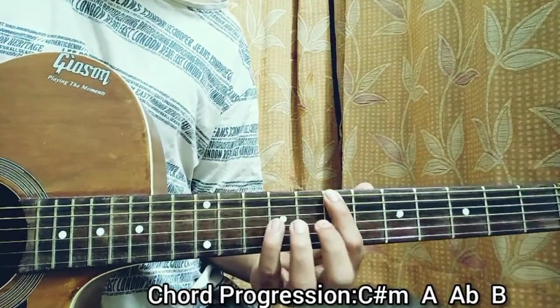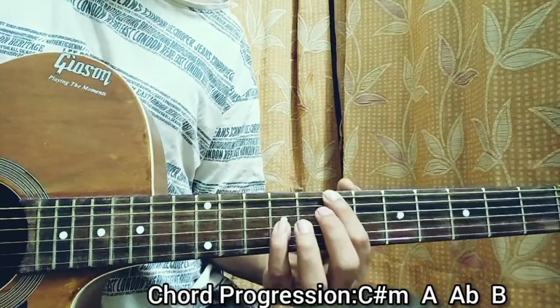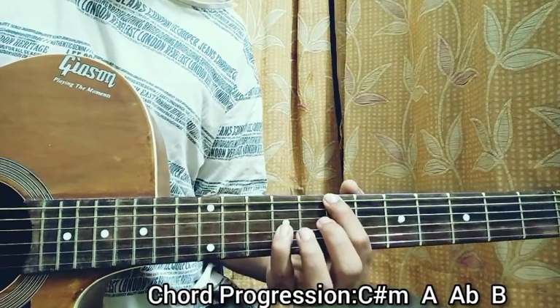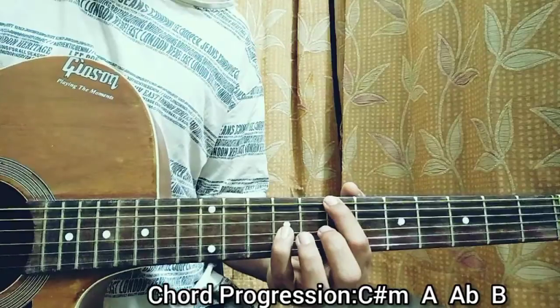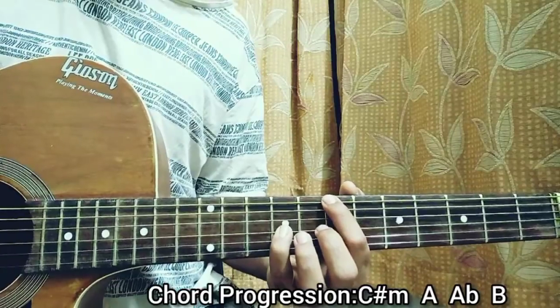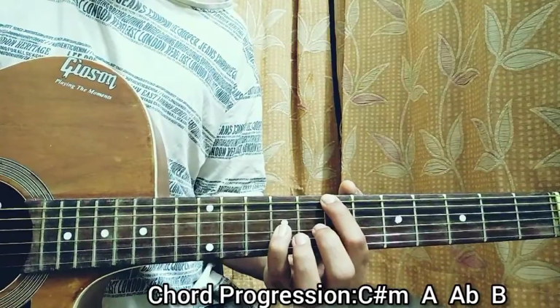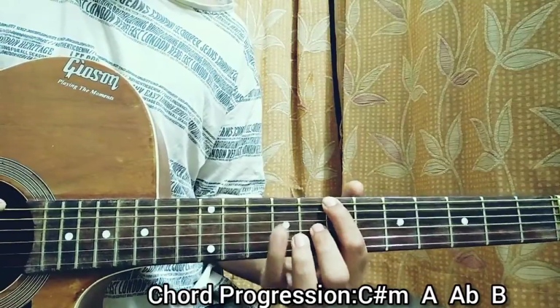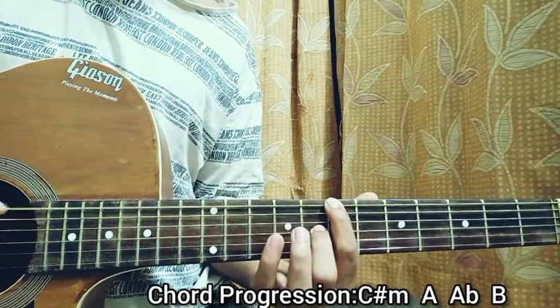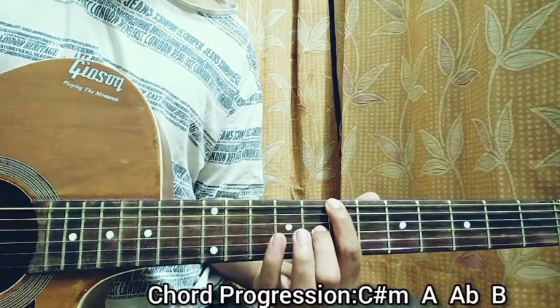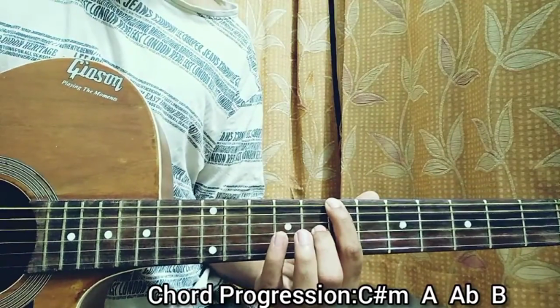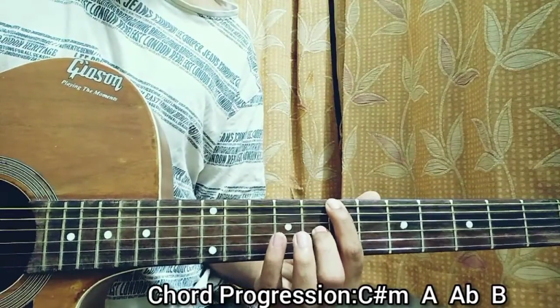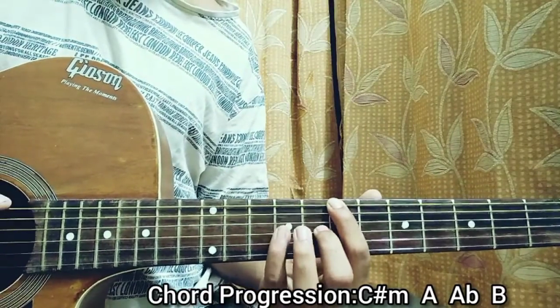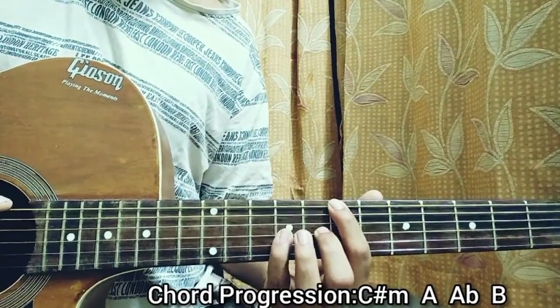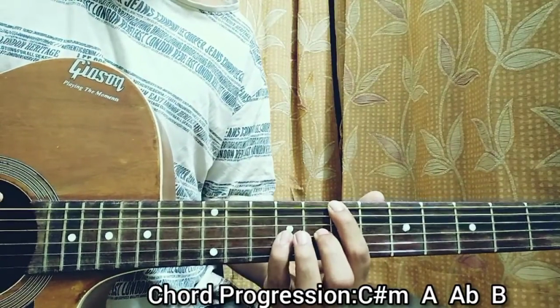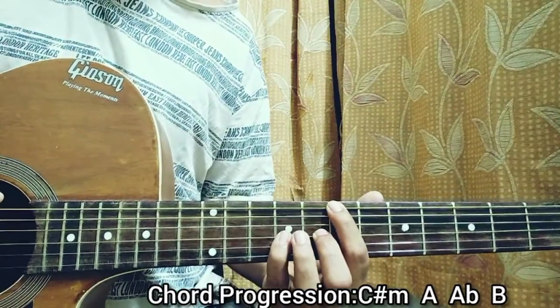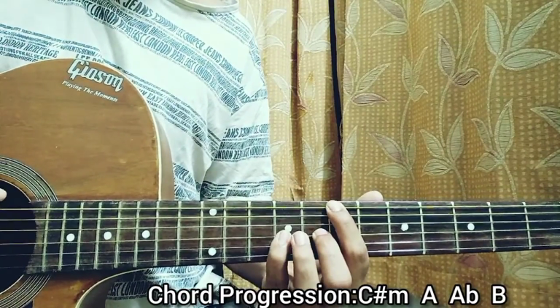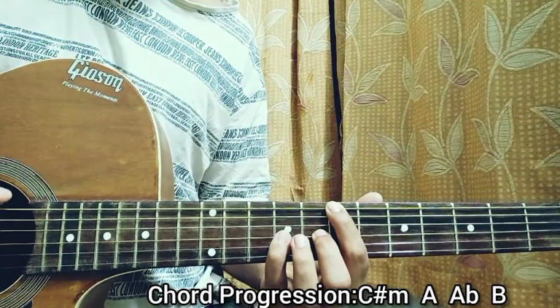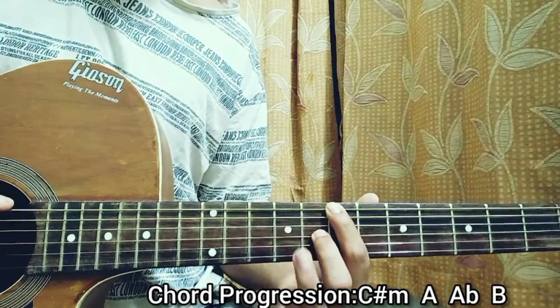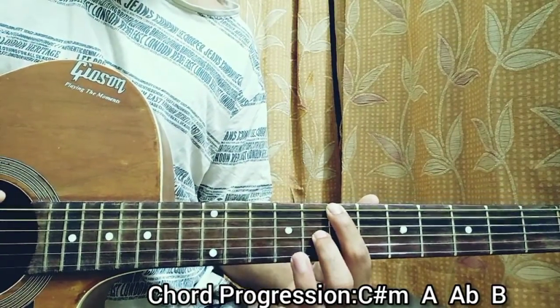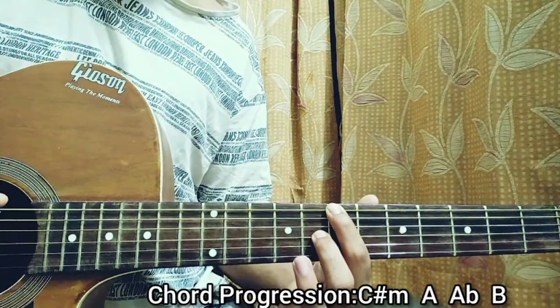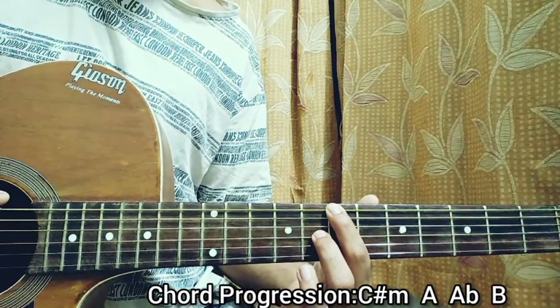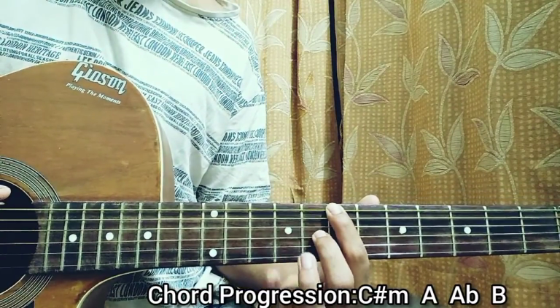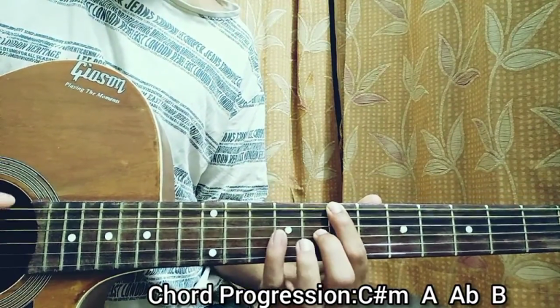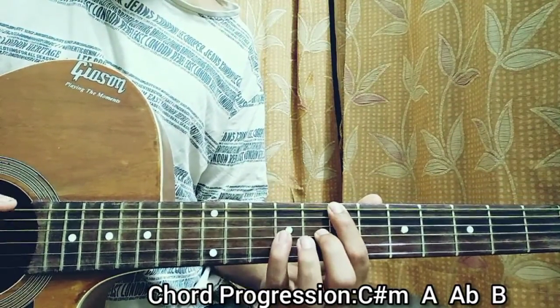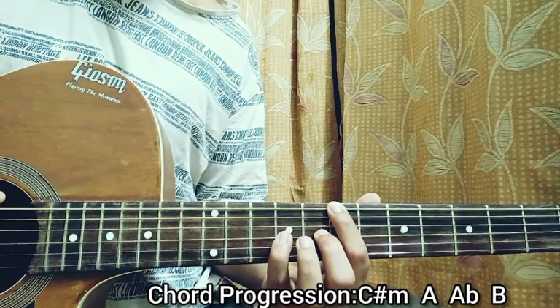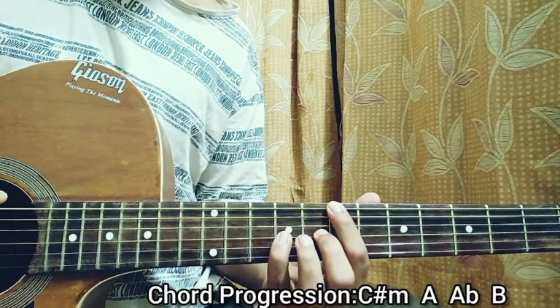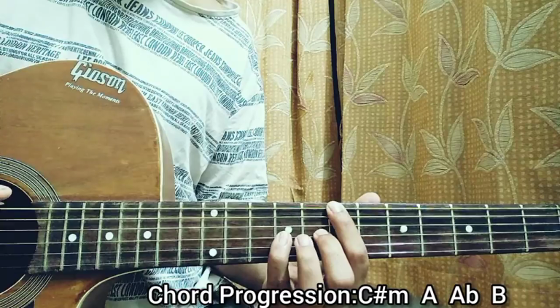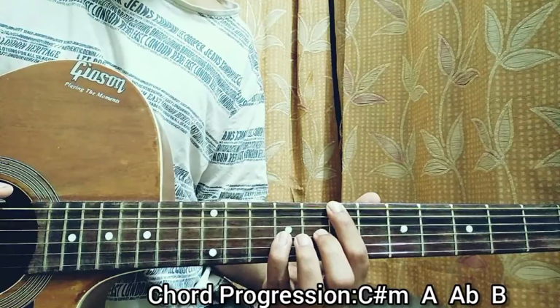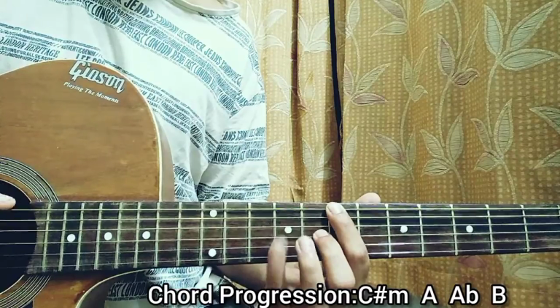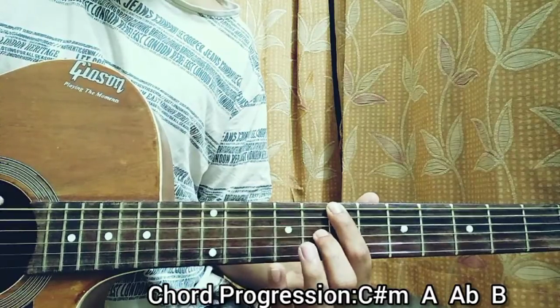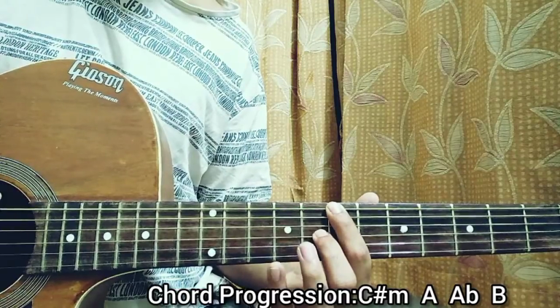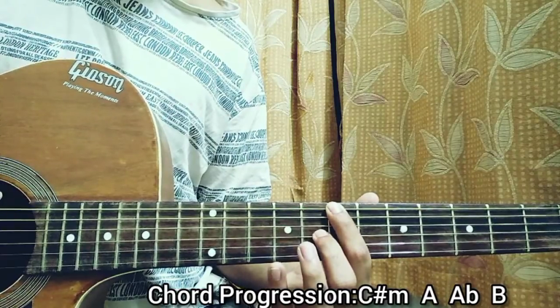I kind of skip from 9 to 8 on the G string — so a minor to a major. Pinky, middle finger, pinky, middle finger.